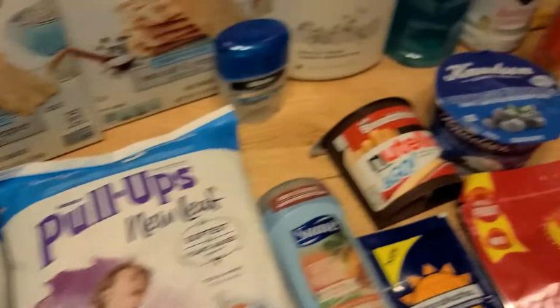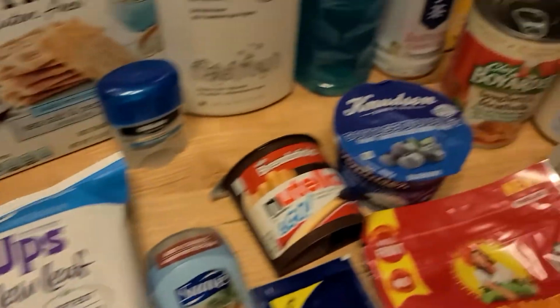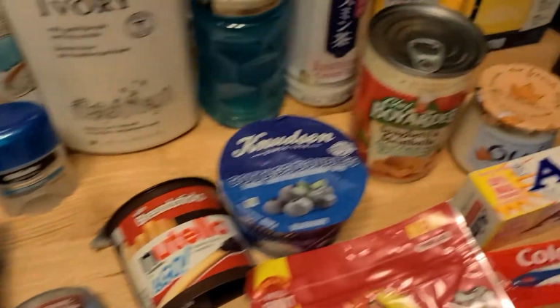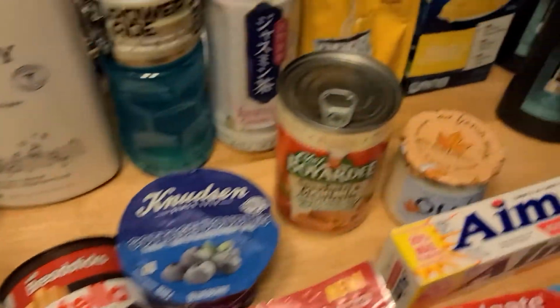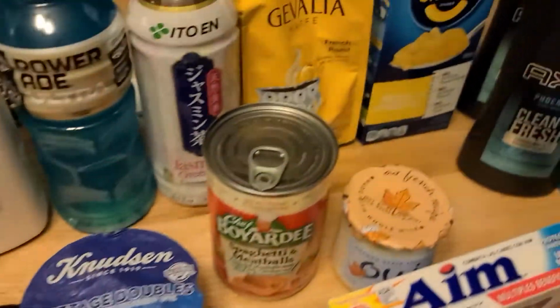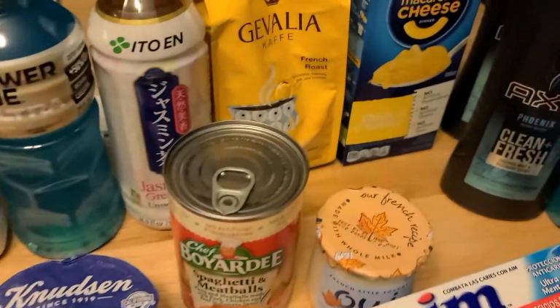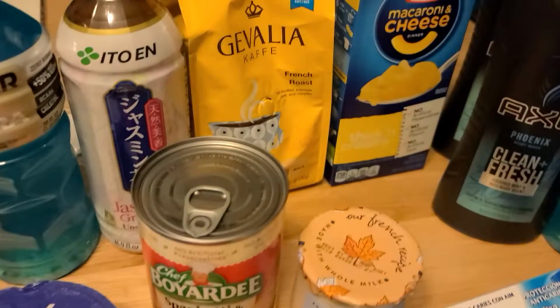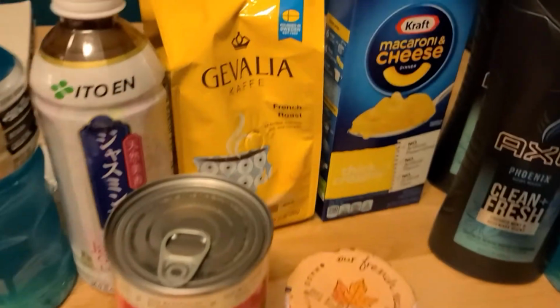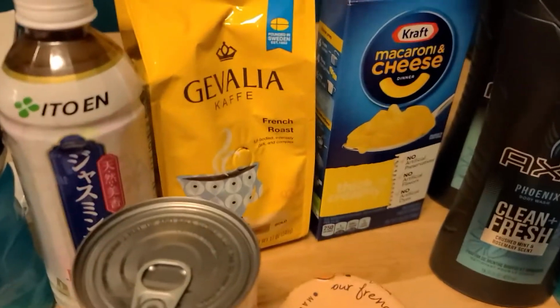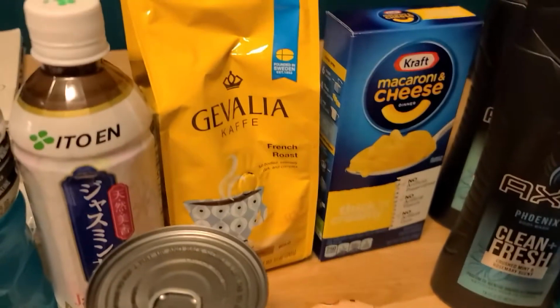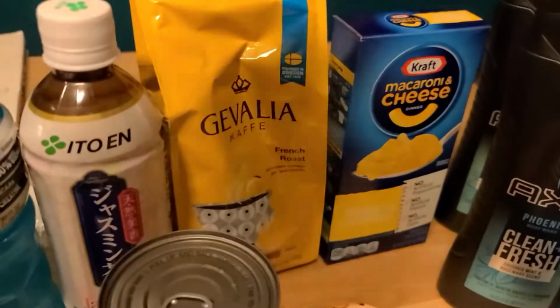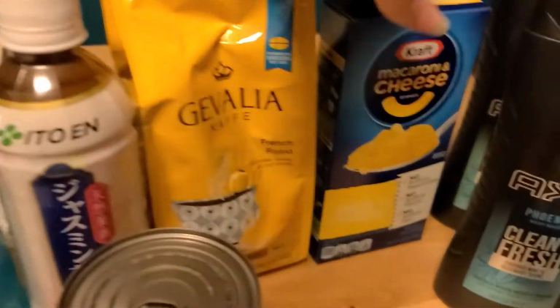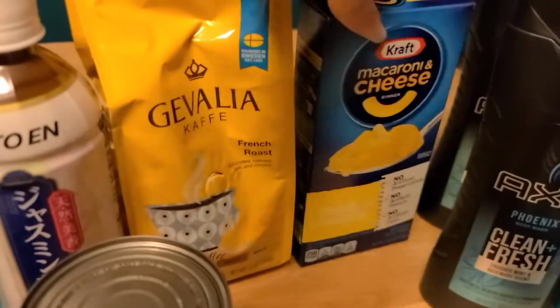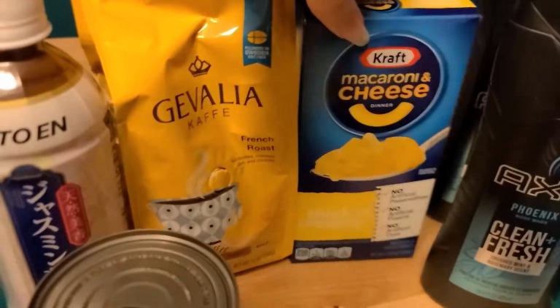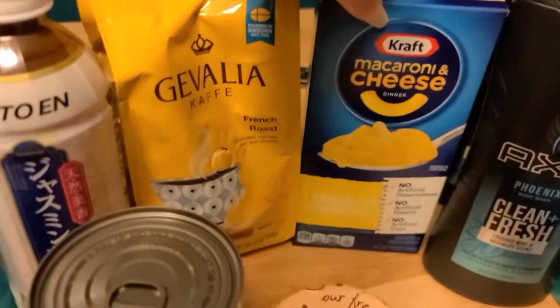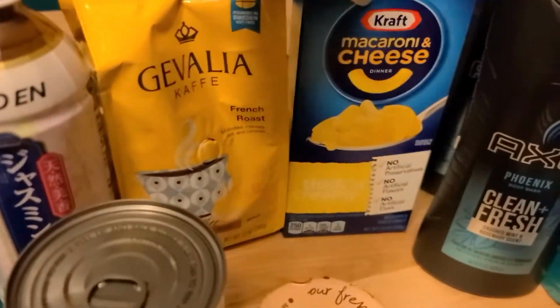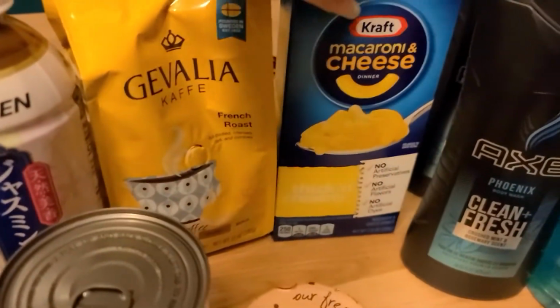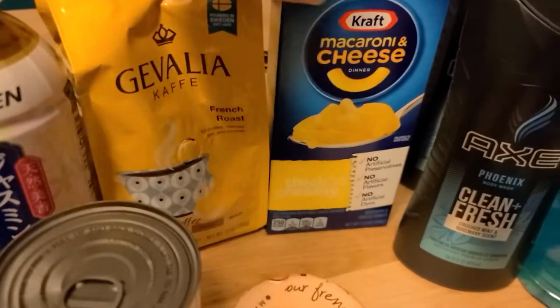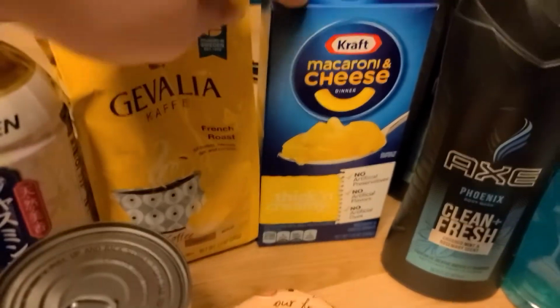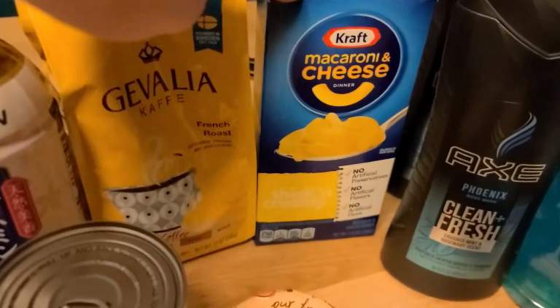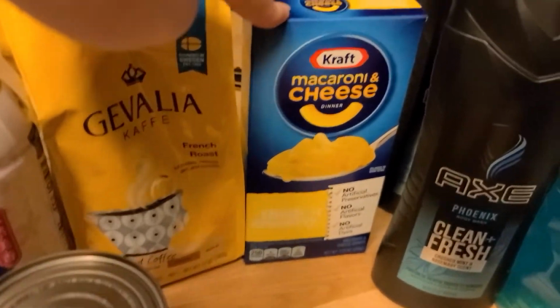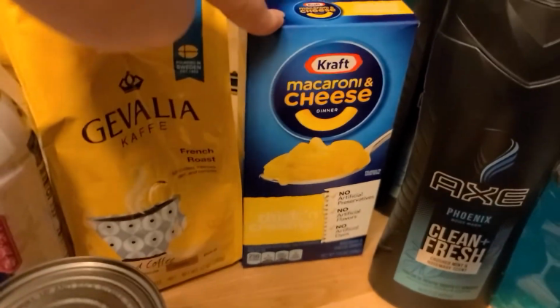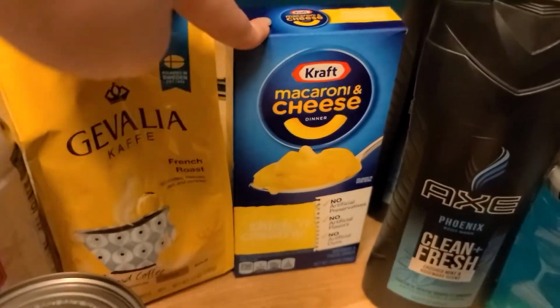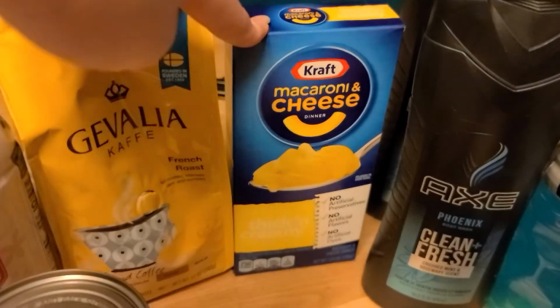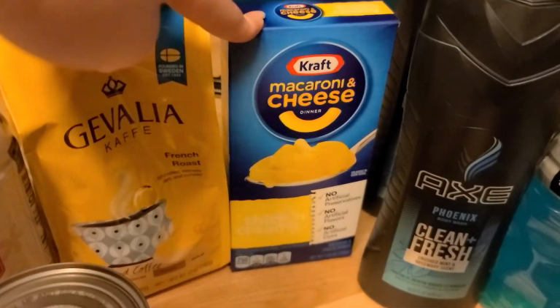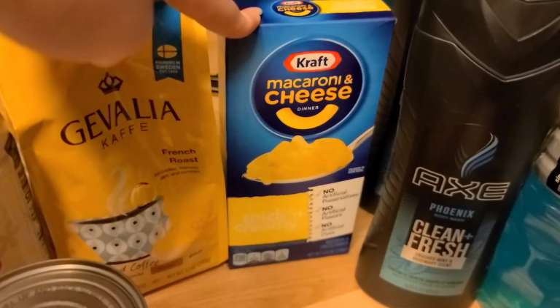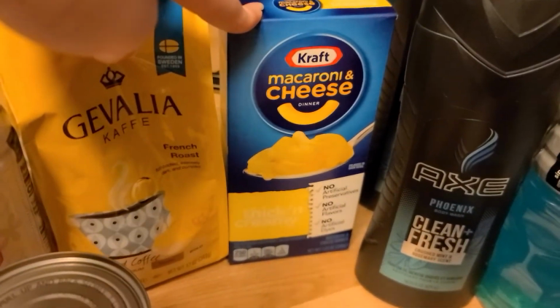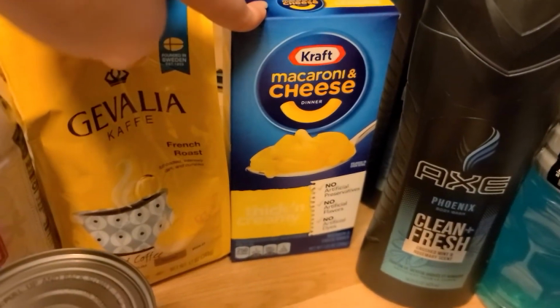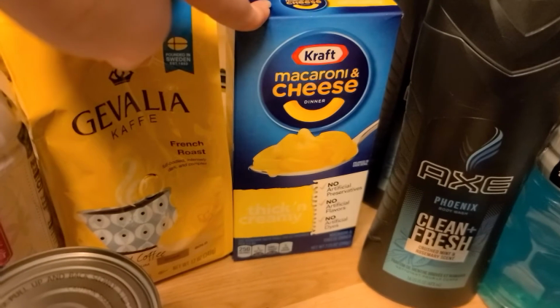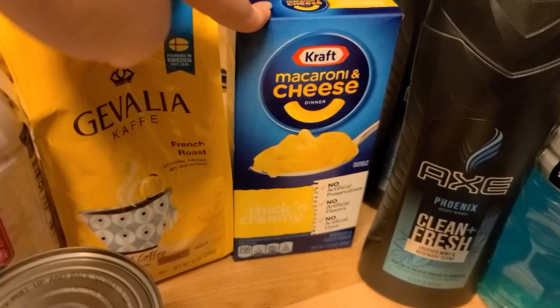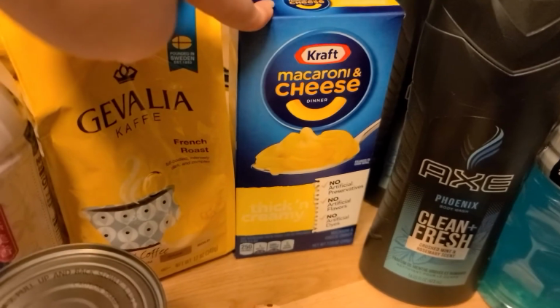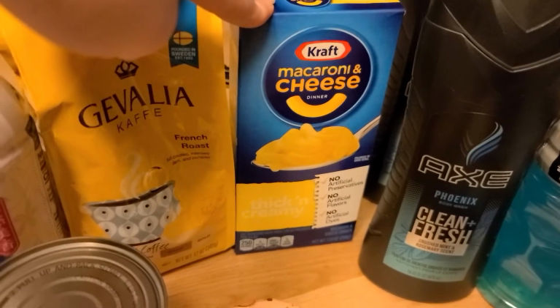And then lastly at Walmart, I did pick up another one of the Kraft Macaroni and Cheese. These are $0.98, and we have $0.10 back, making it just $0.88.